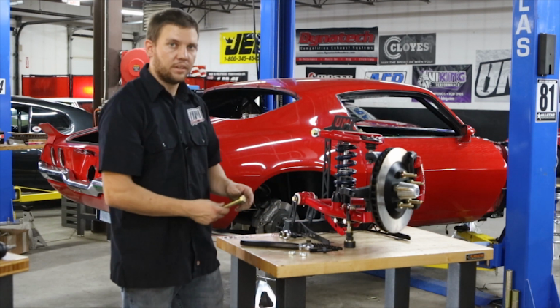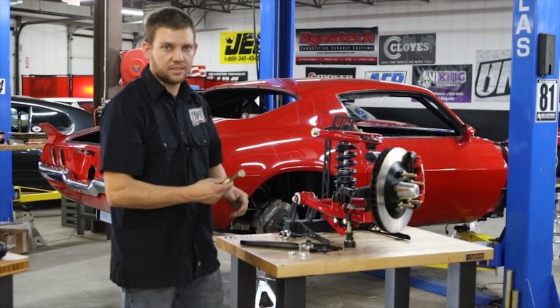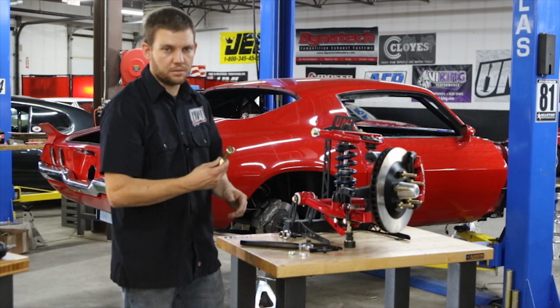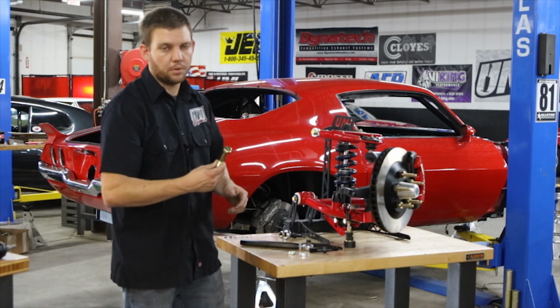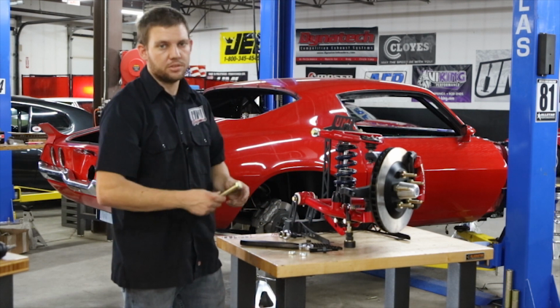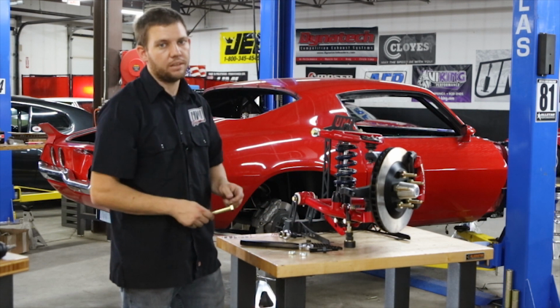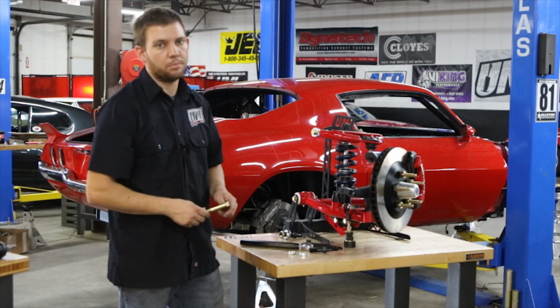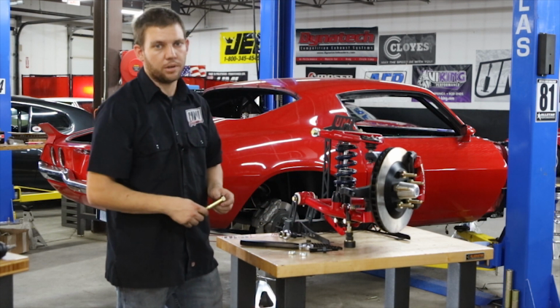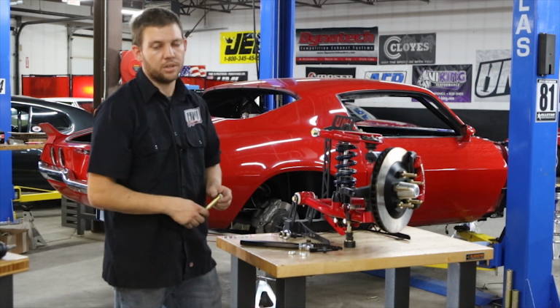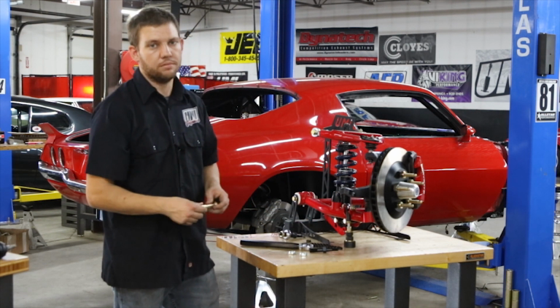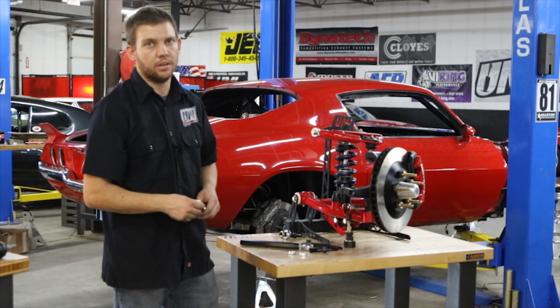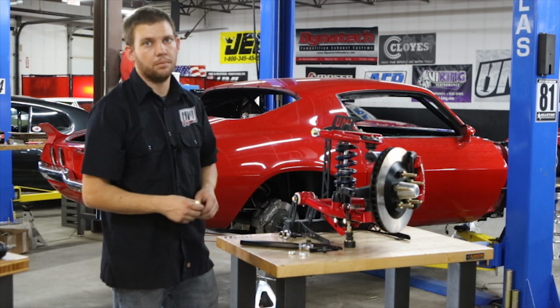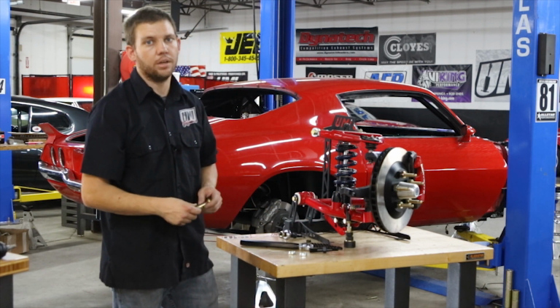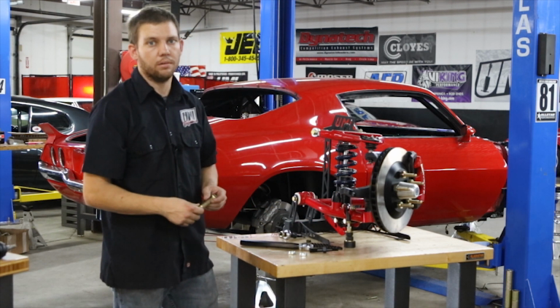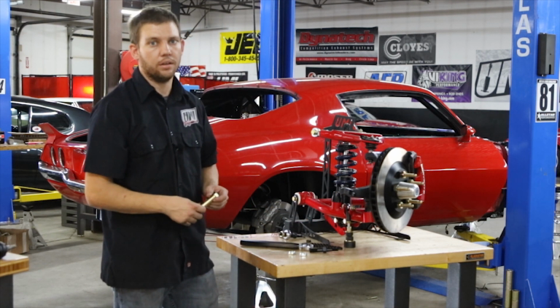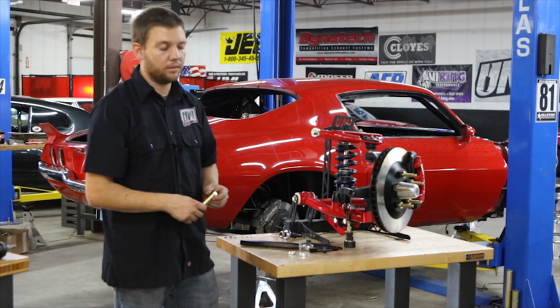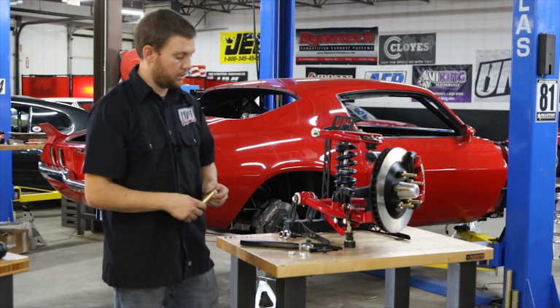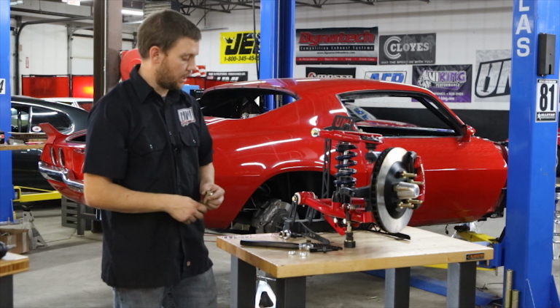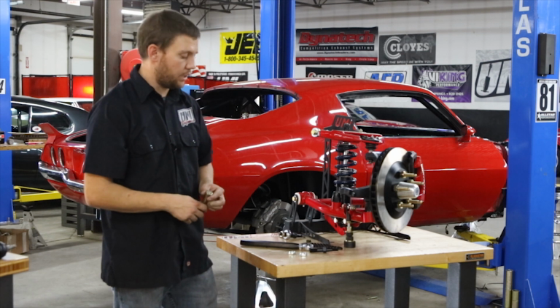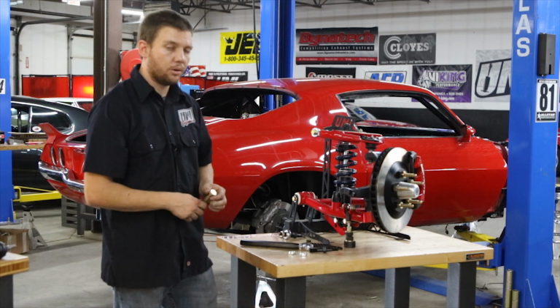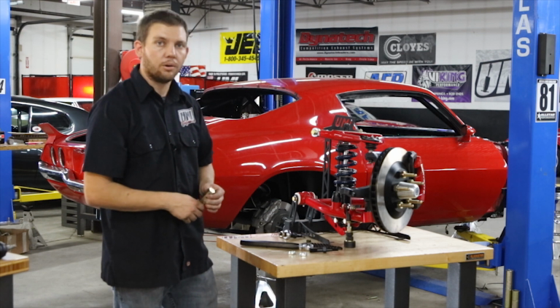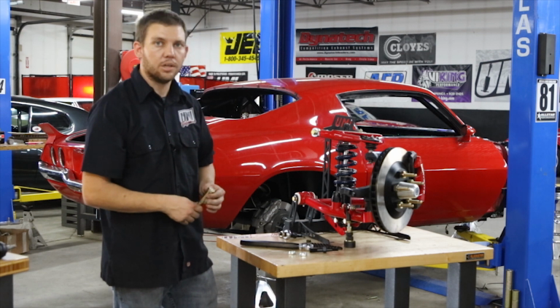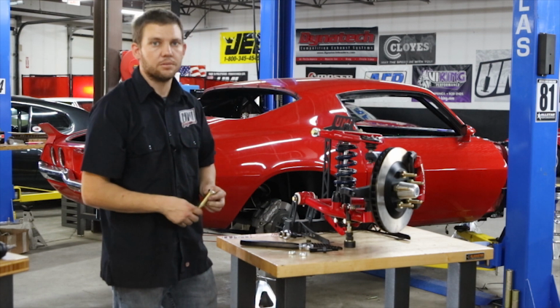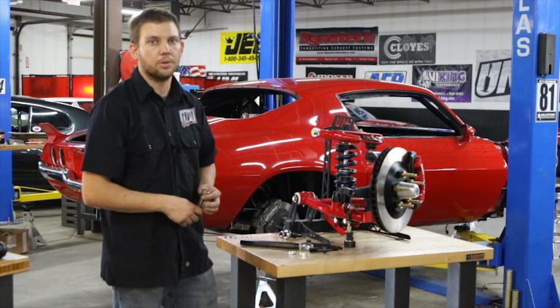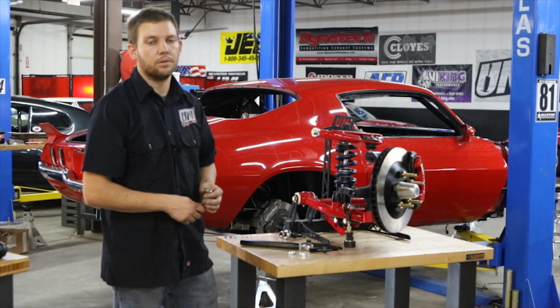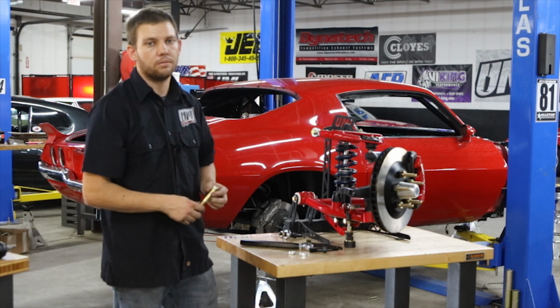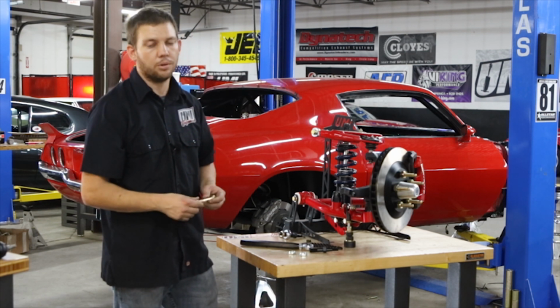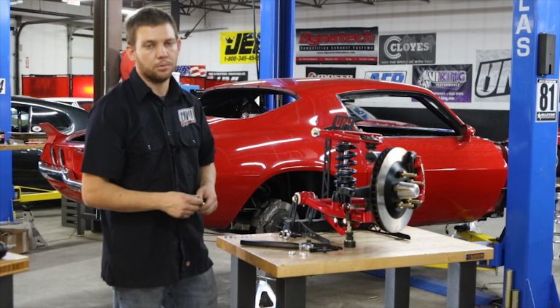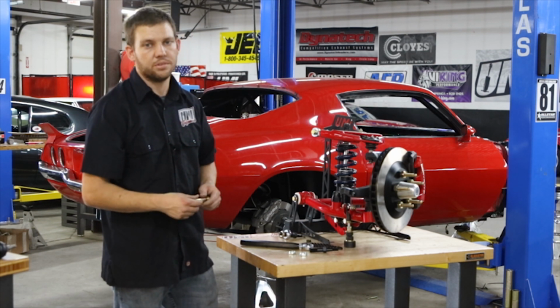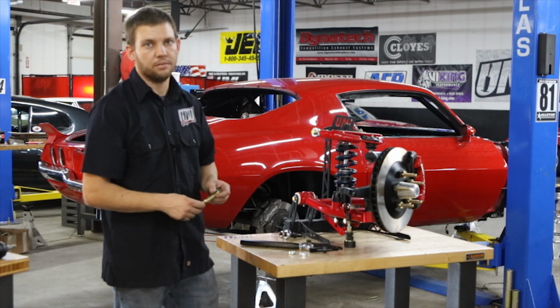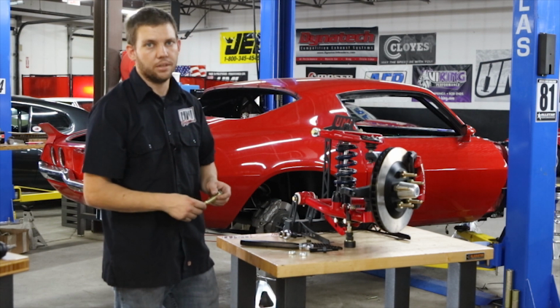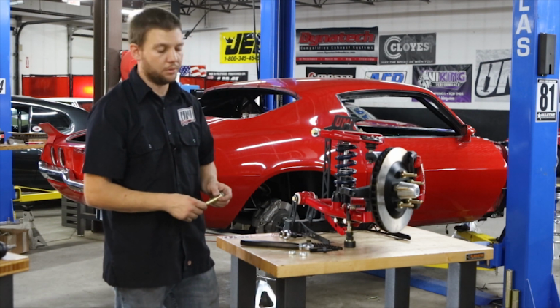It's just a good safety precaution for anybody running high-end autocross or road course in their vehicle.